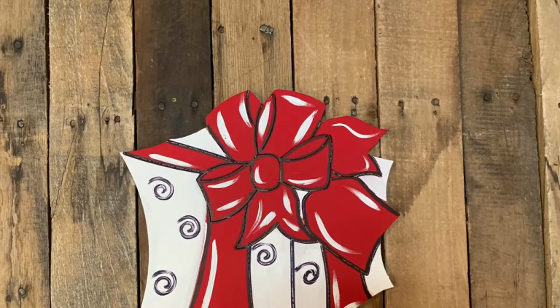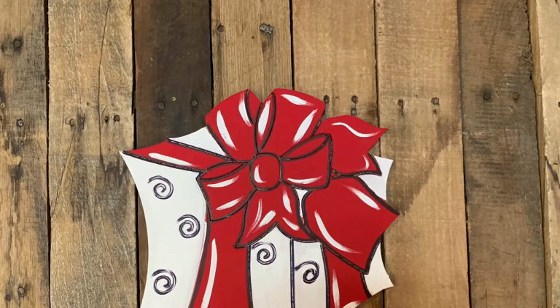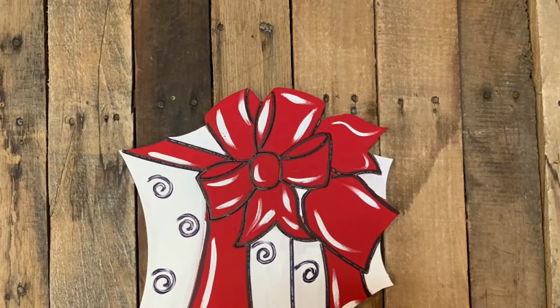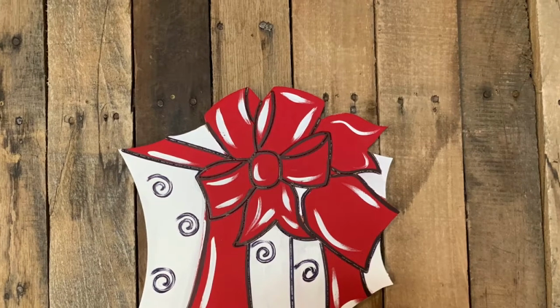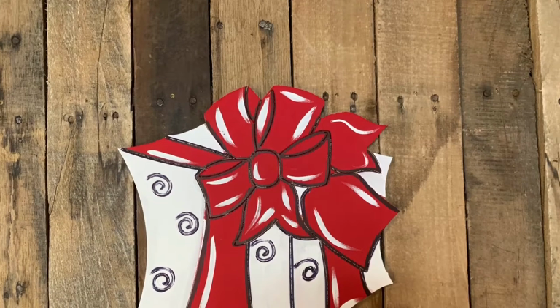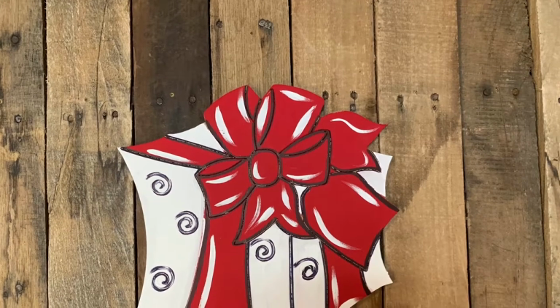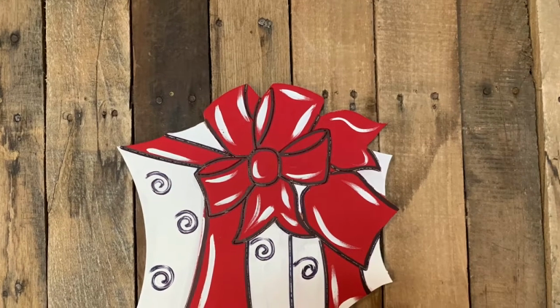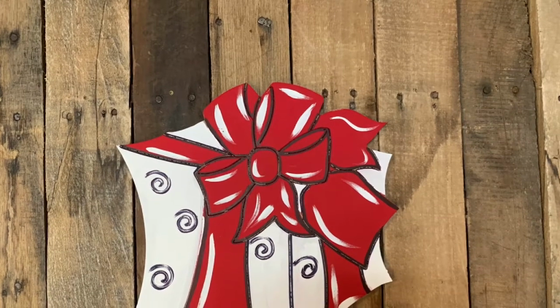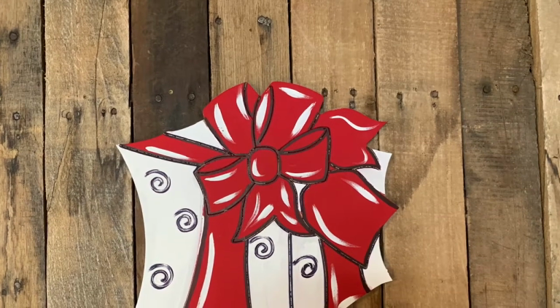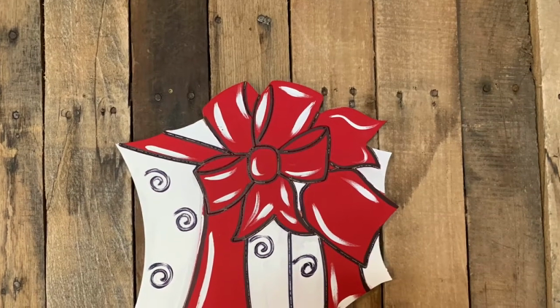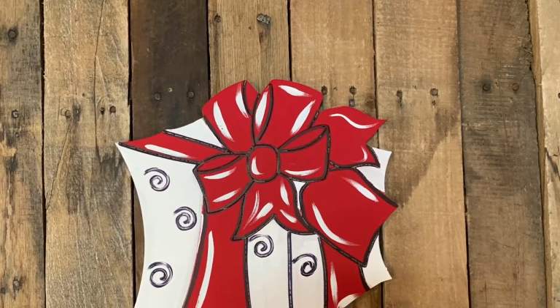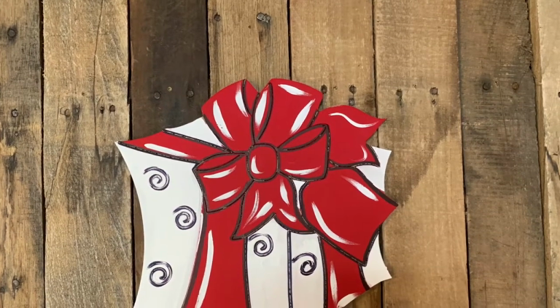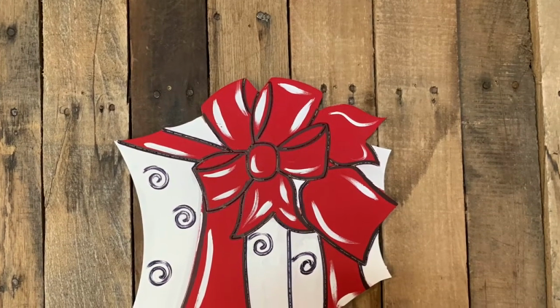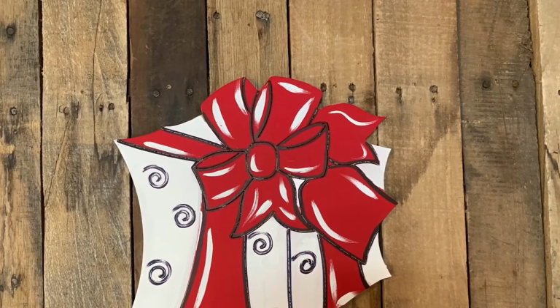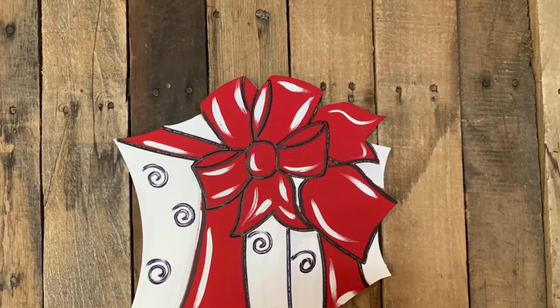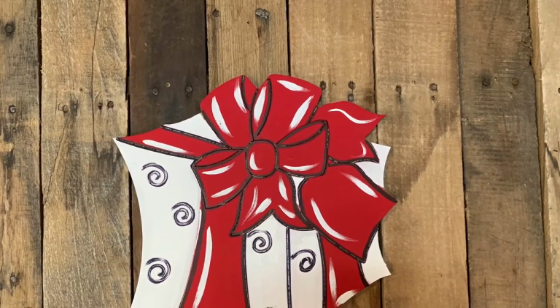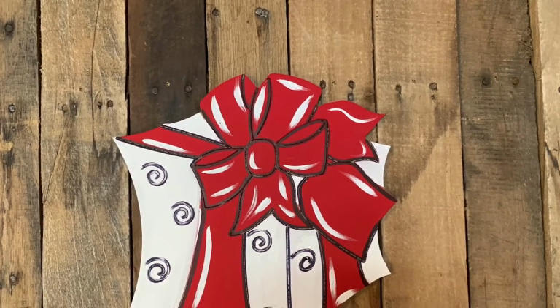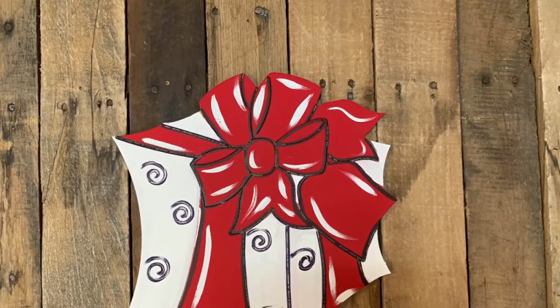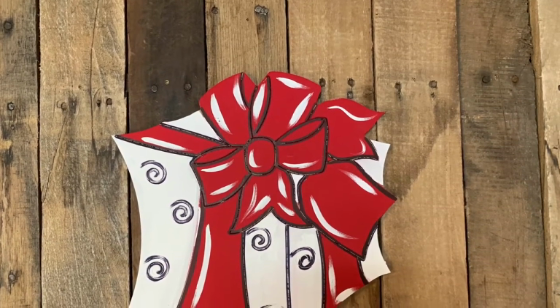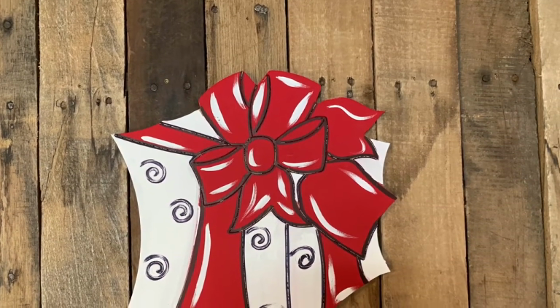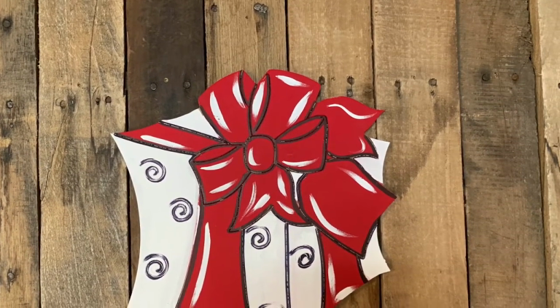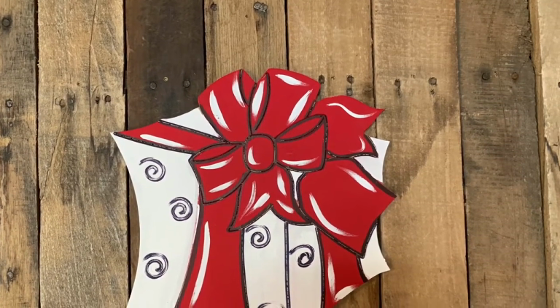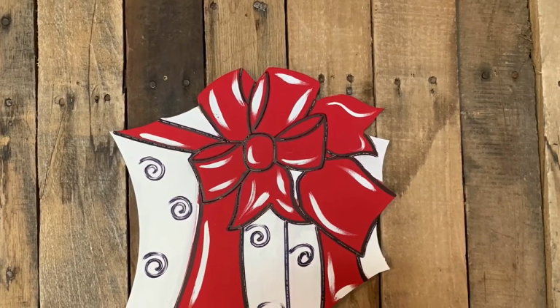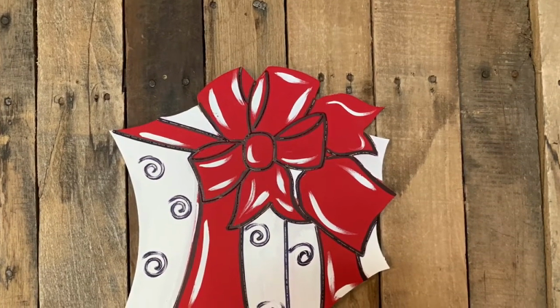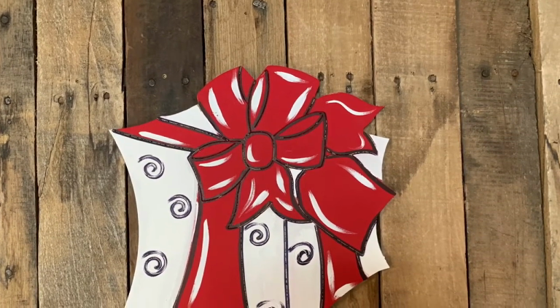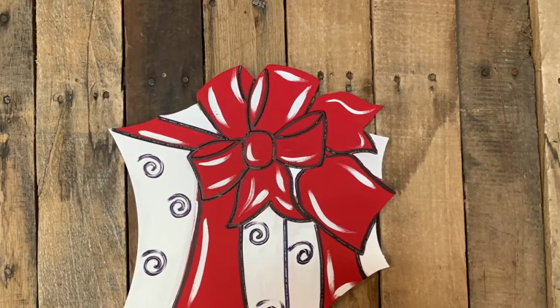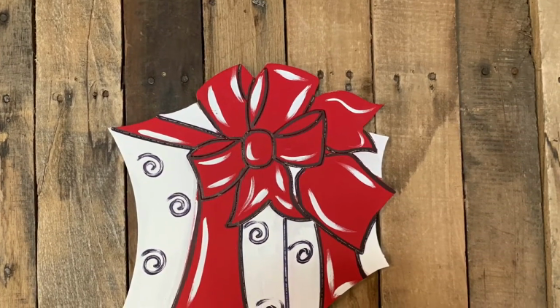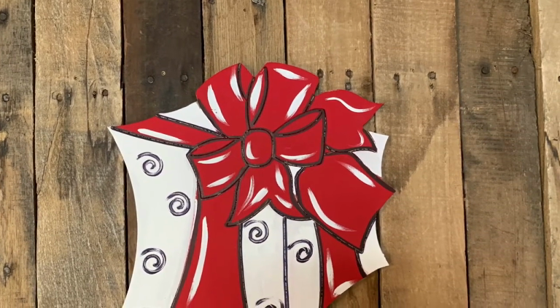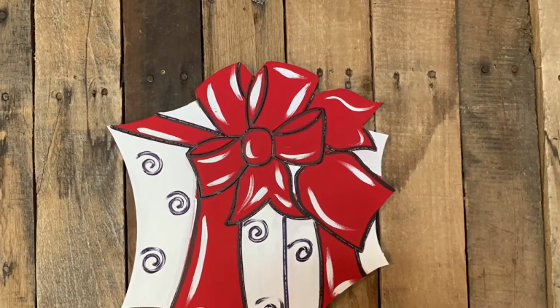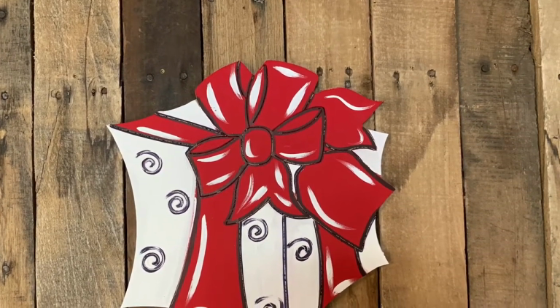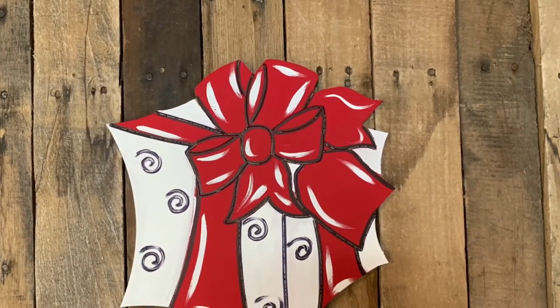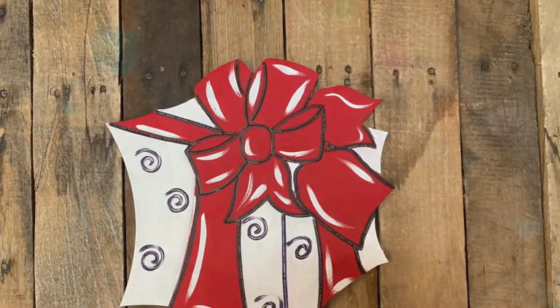Hey guys, it's Scarlett at Buildacross, and today I'm going to show you how I paint this Paint By Line Present Paint Kit.